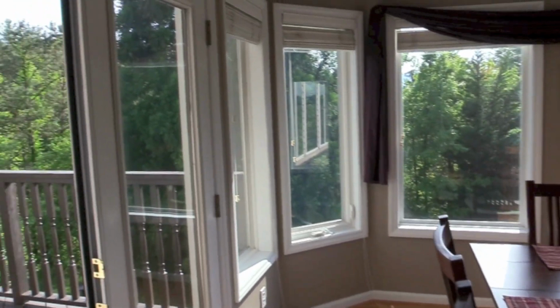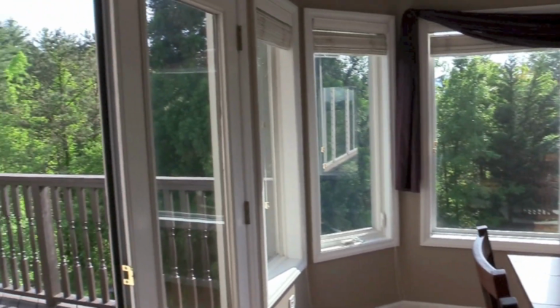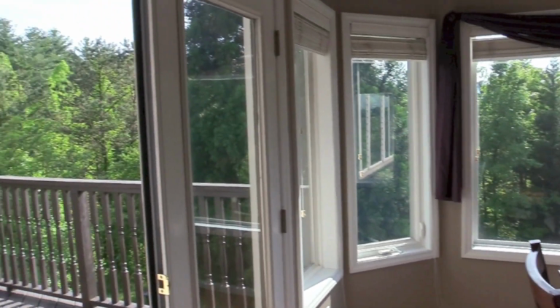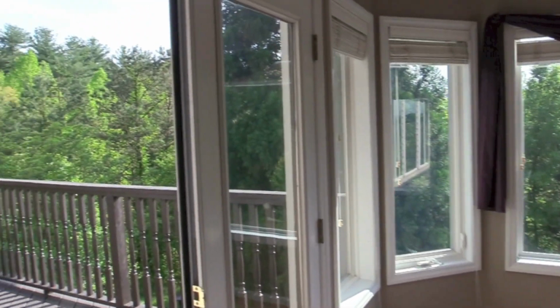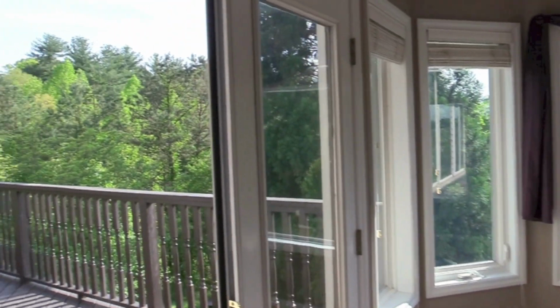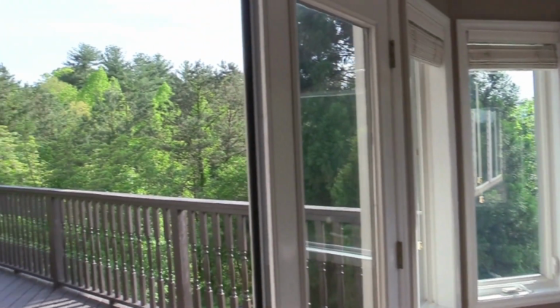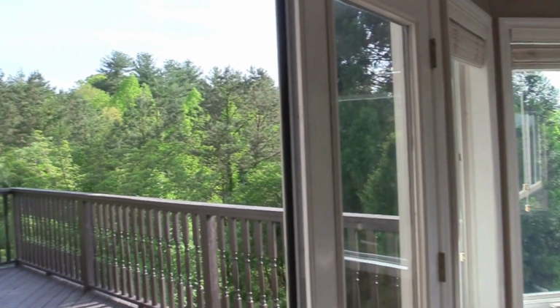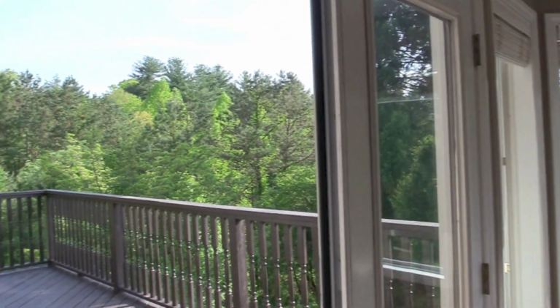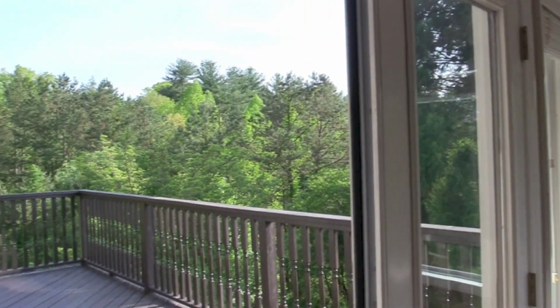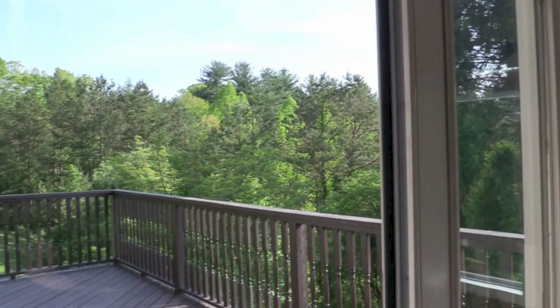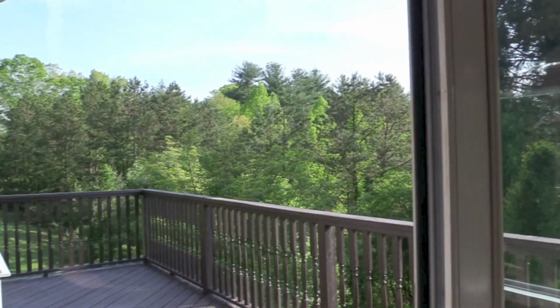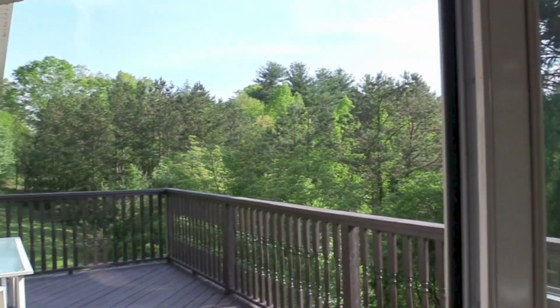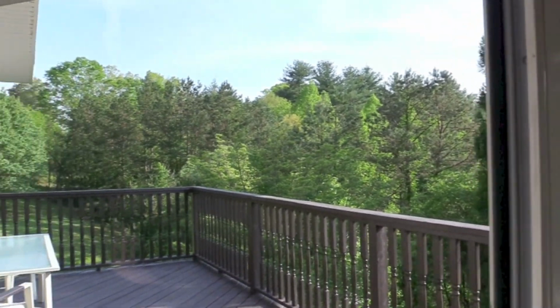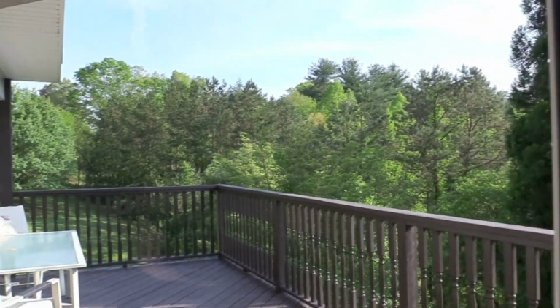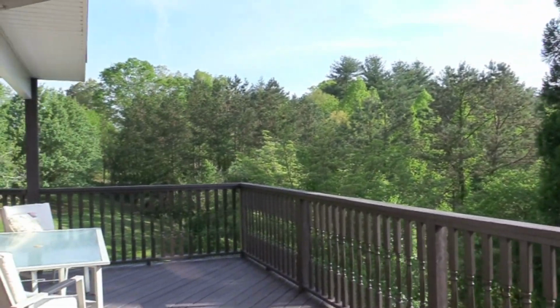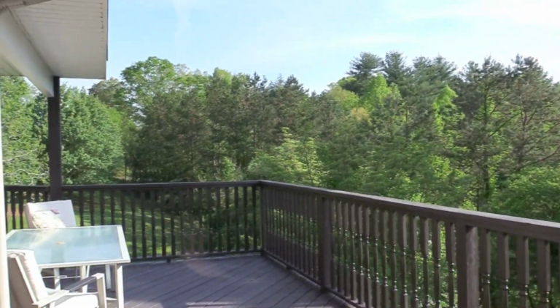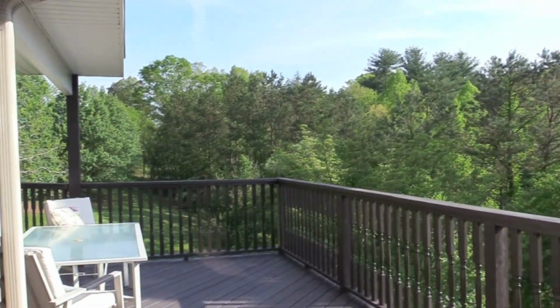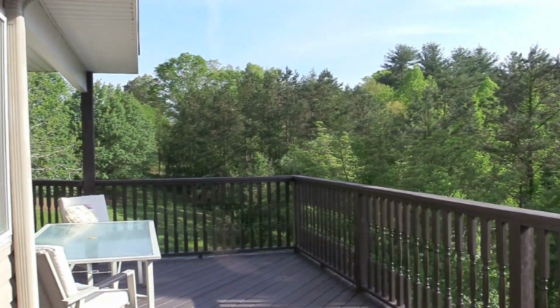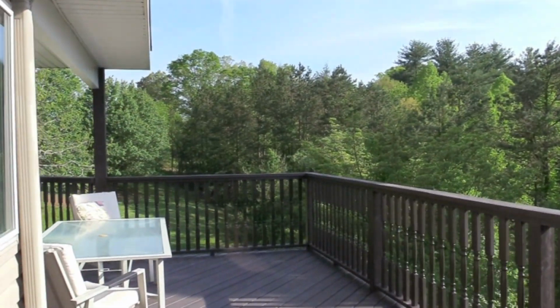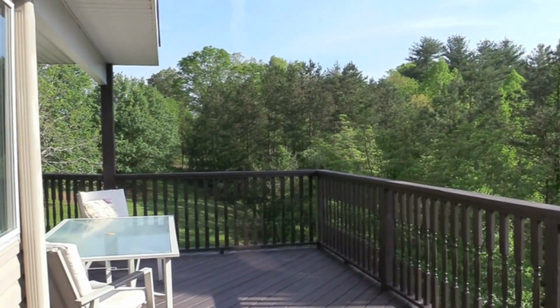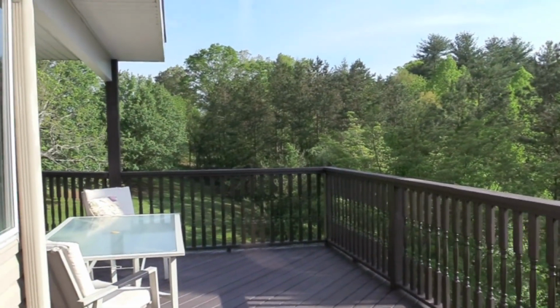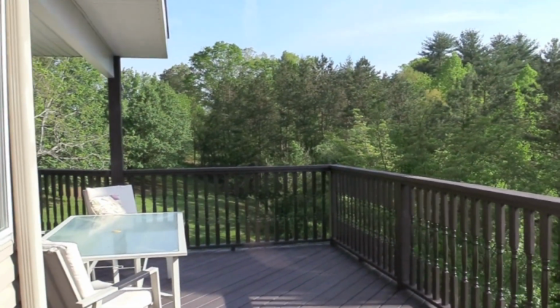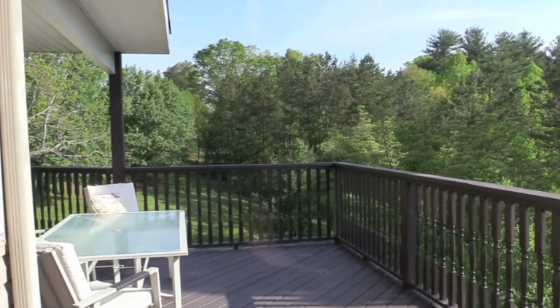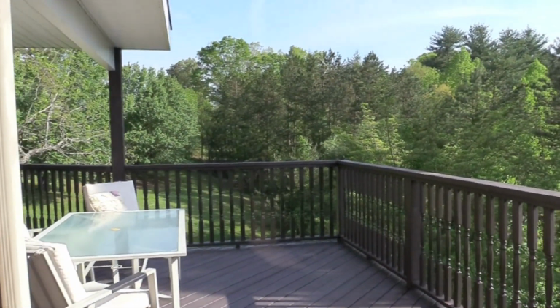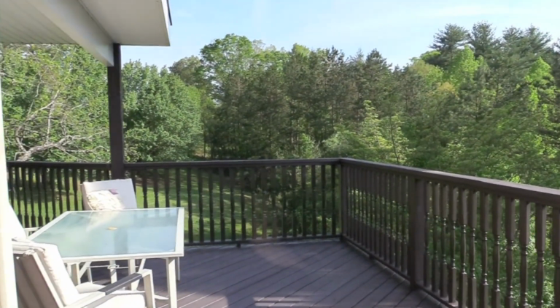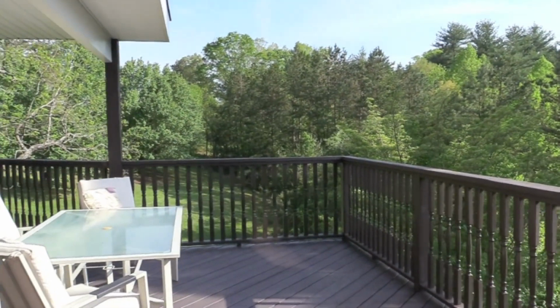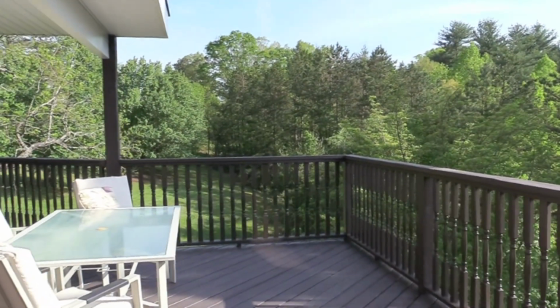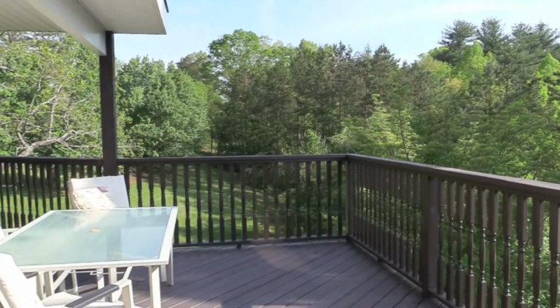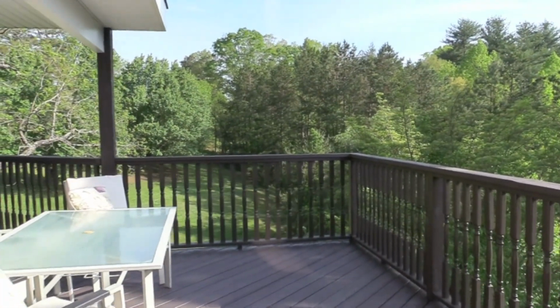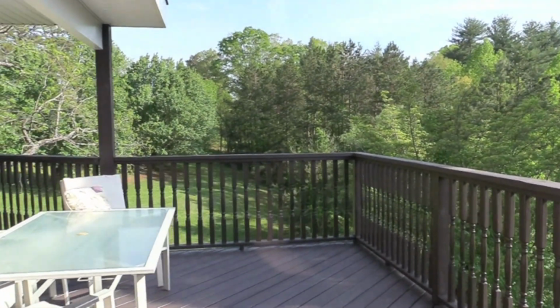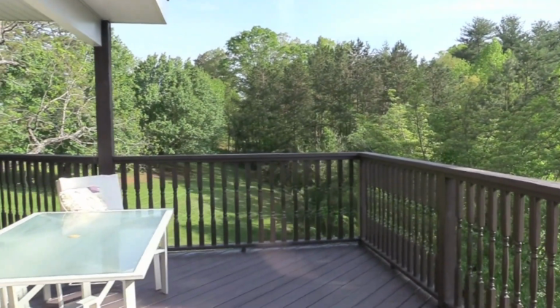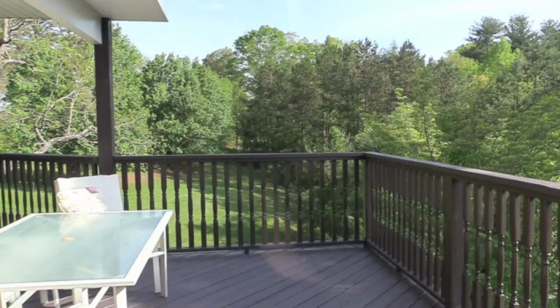The deck is perfect for entertaining family and friends, with a beautiful view of the yard and mountains.